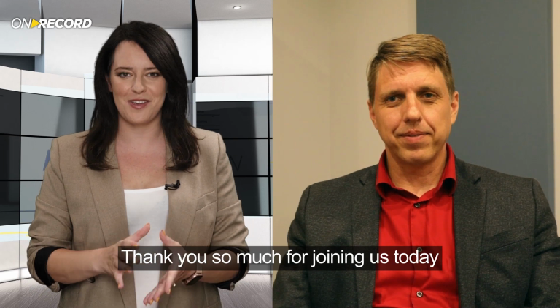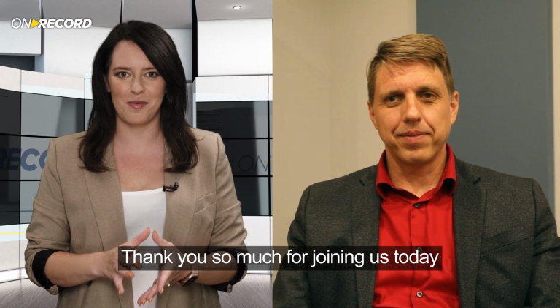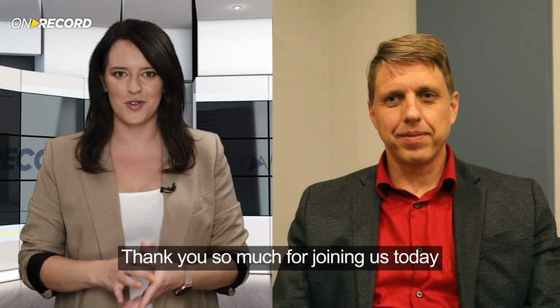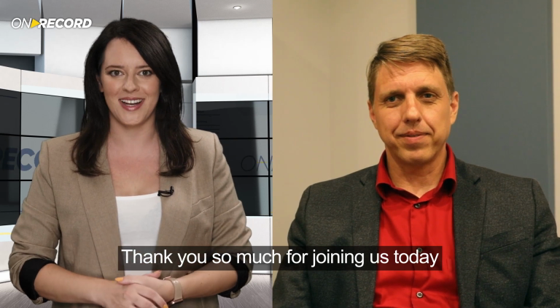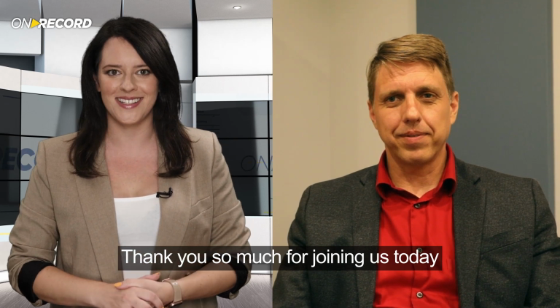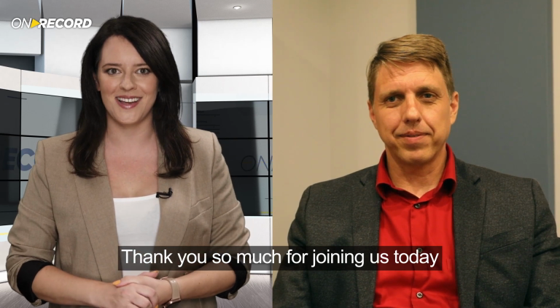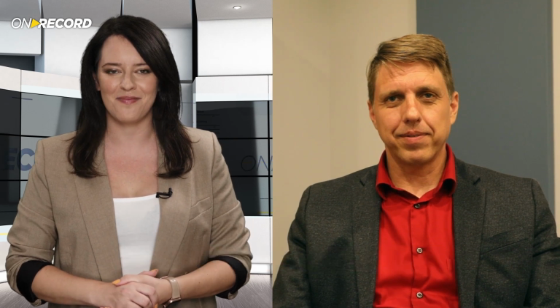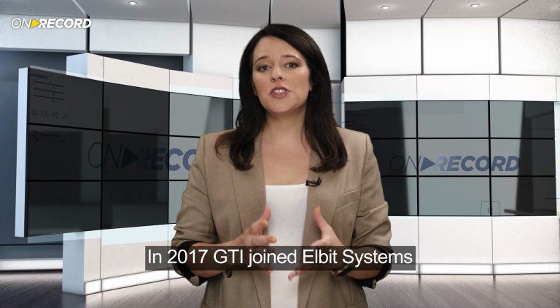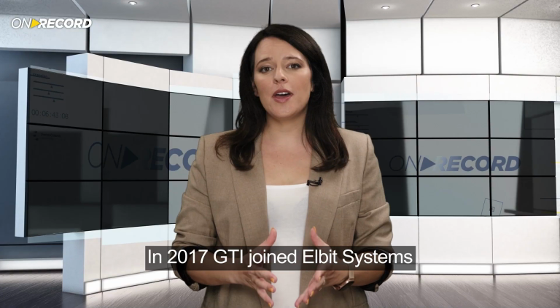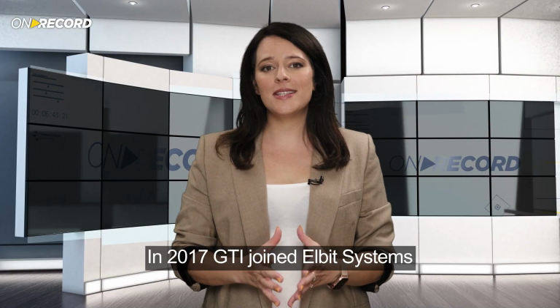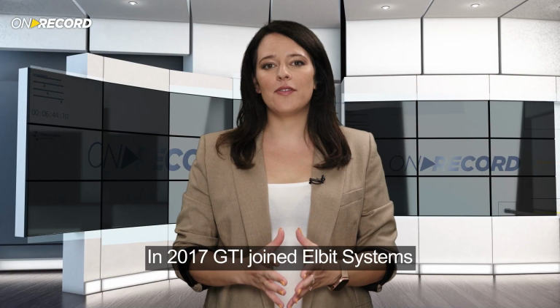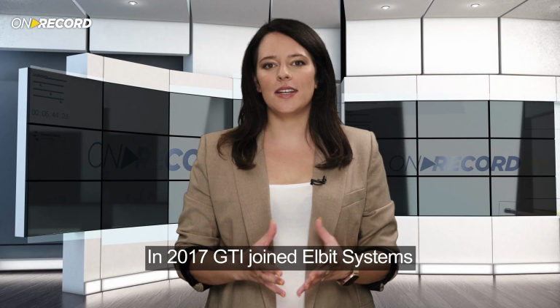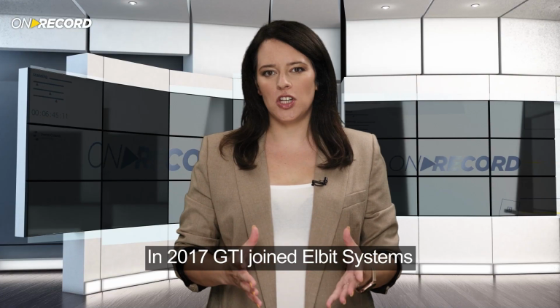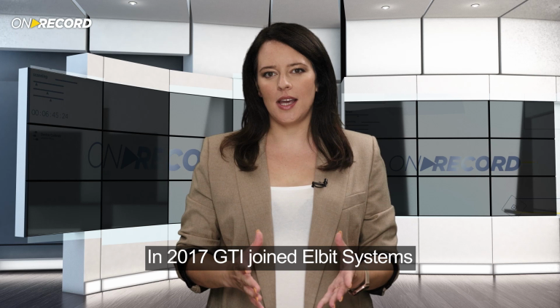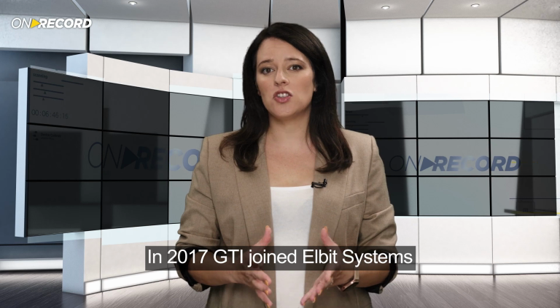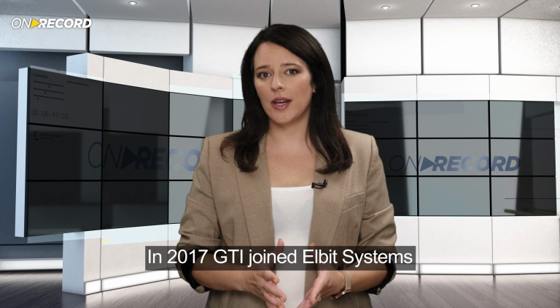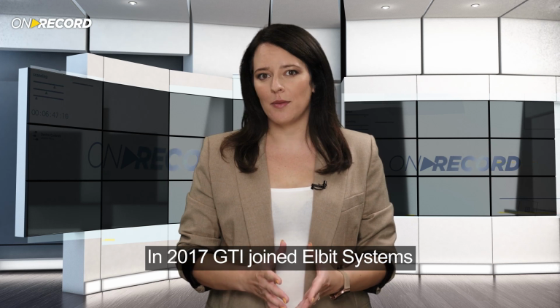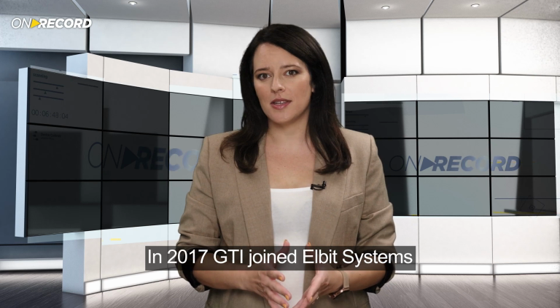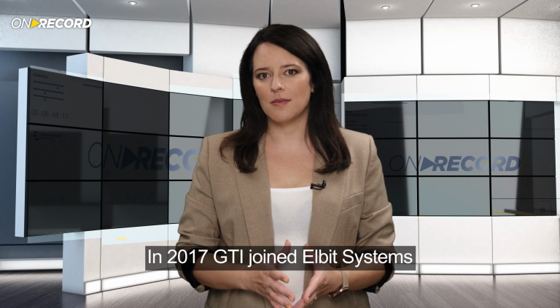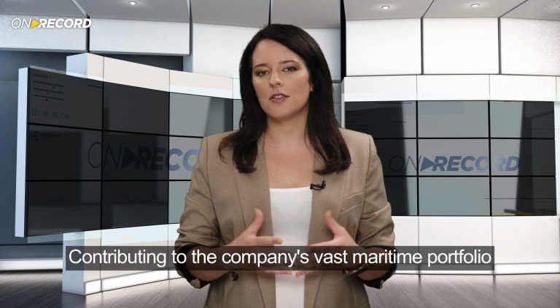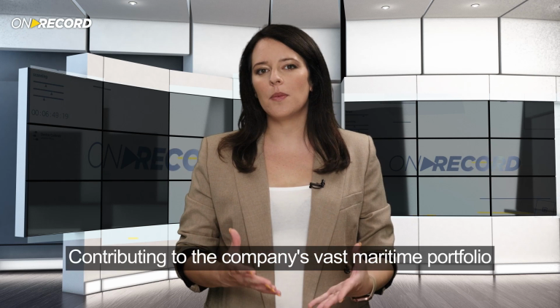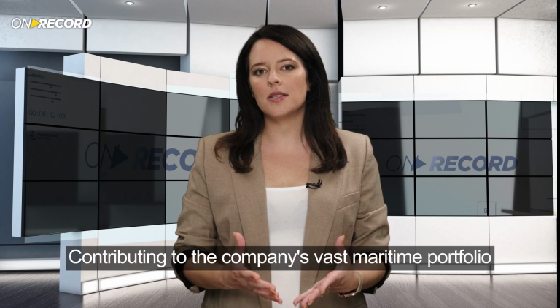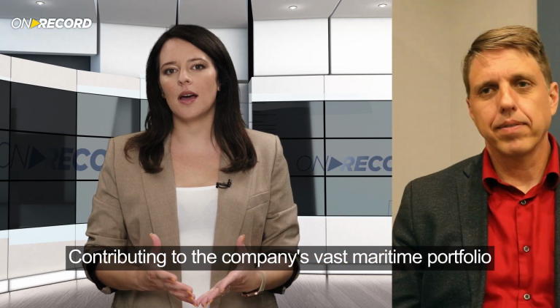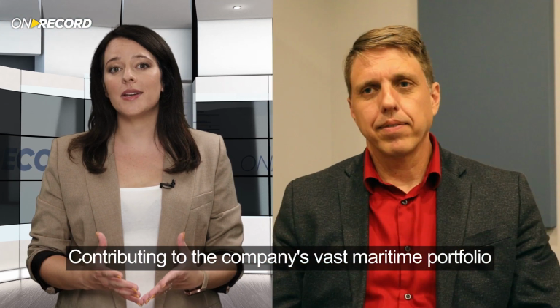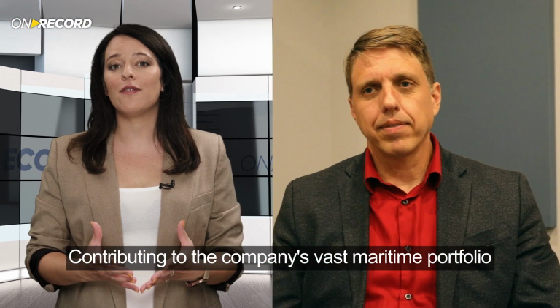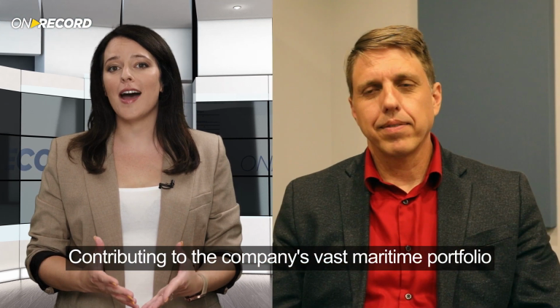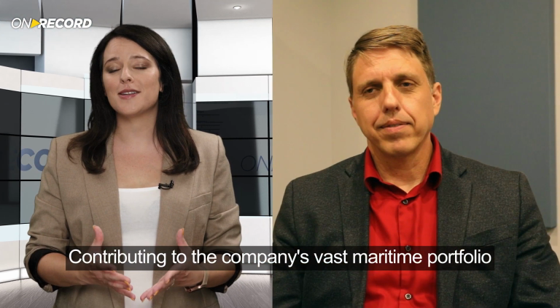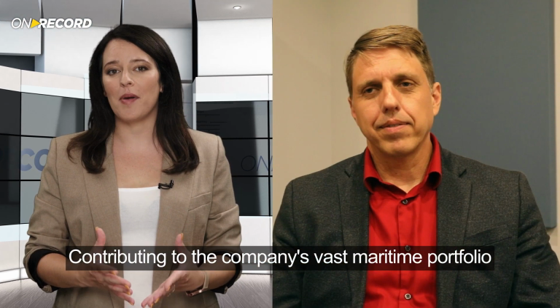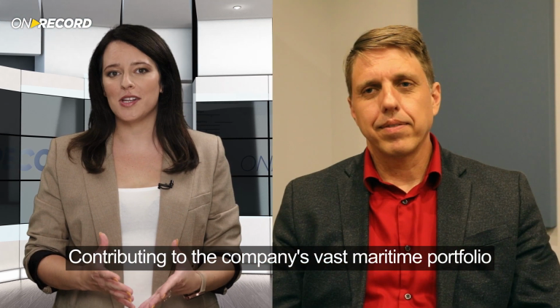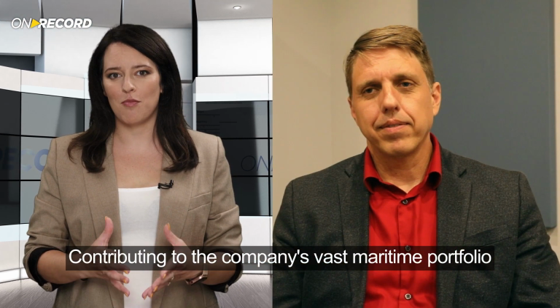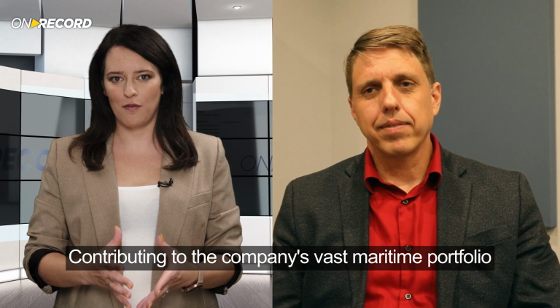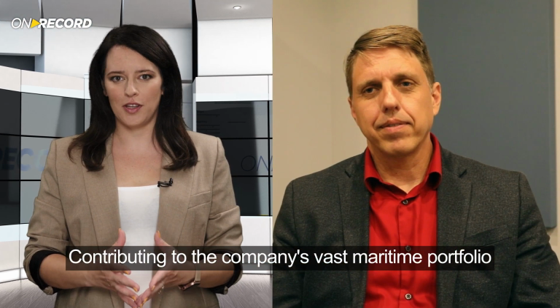Thank you so much for joining us today. In 2017, GTI joined Elbit Systems, contributing to the company's vast maritime portfolio.